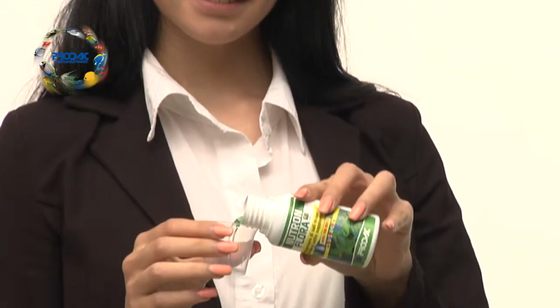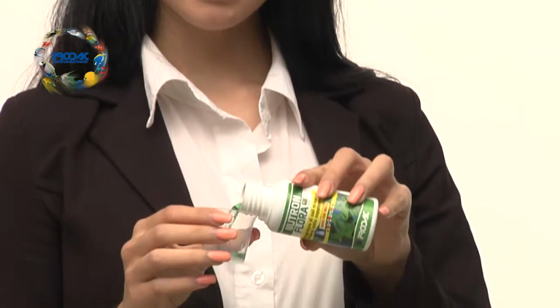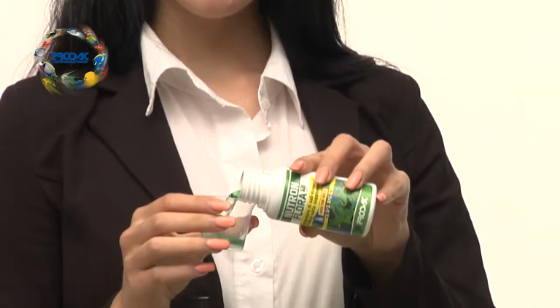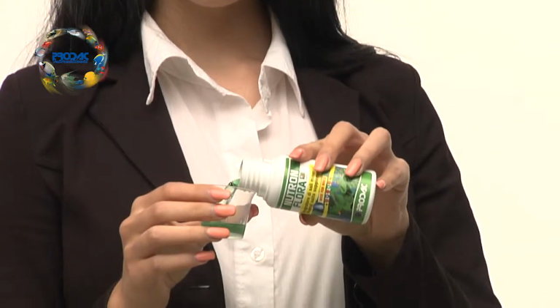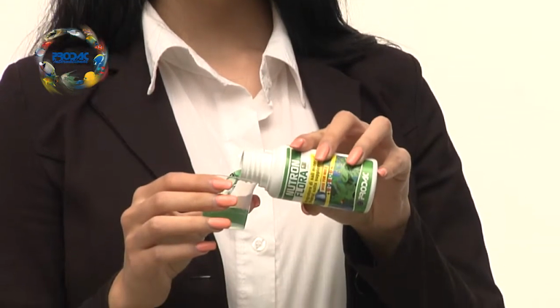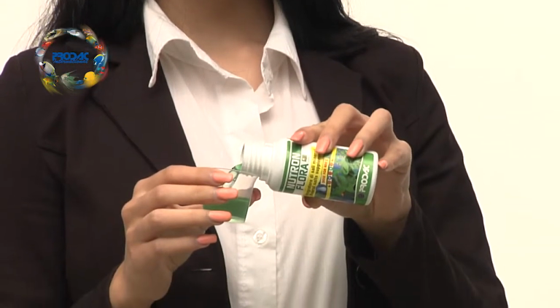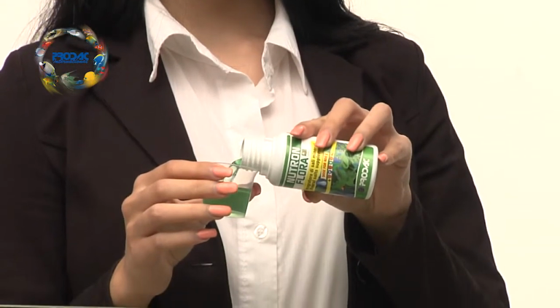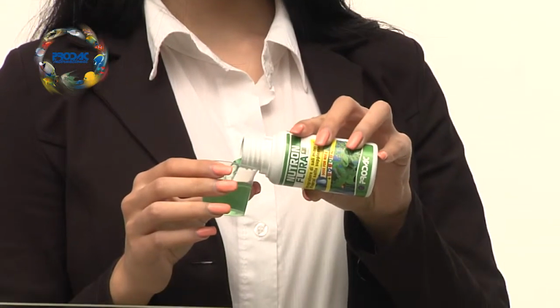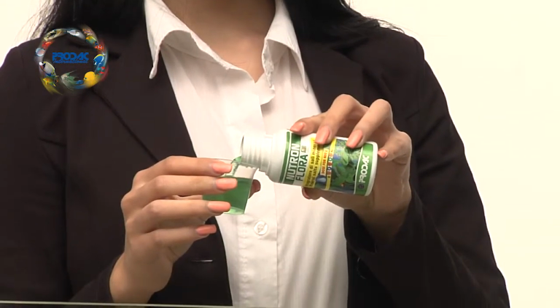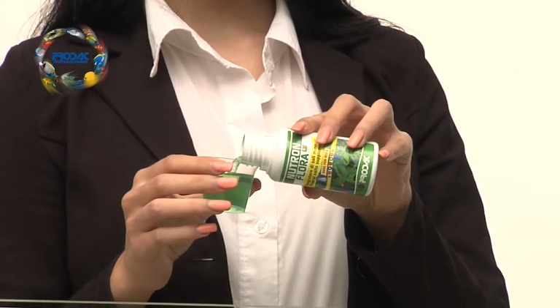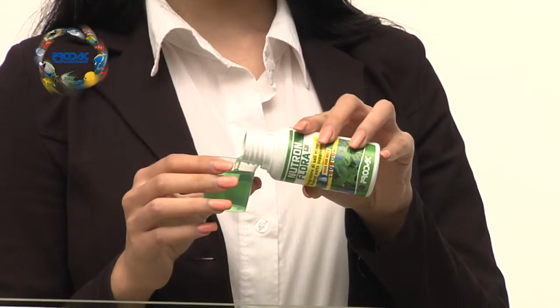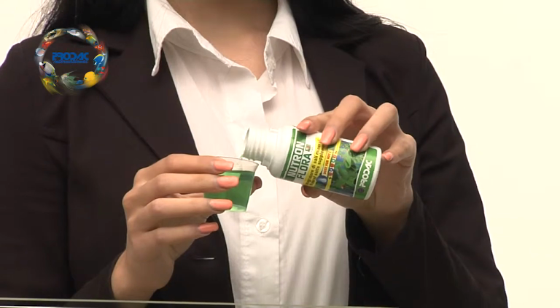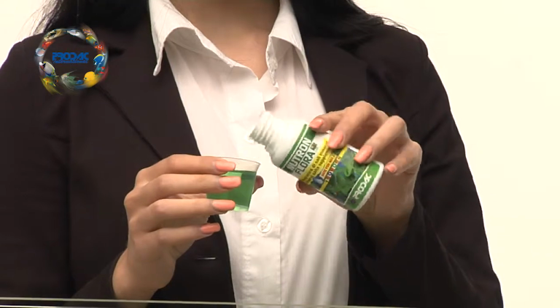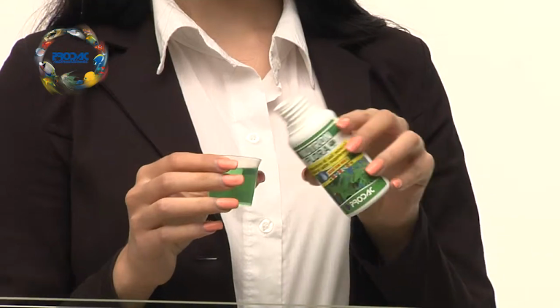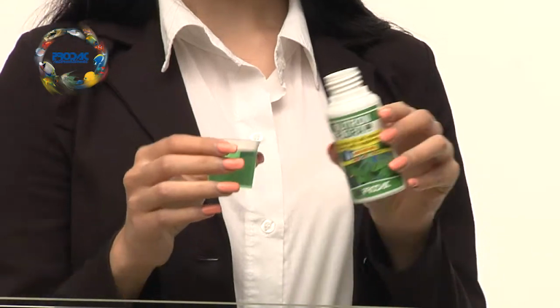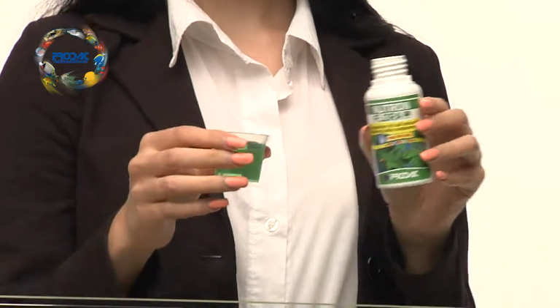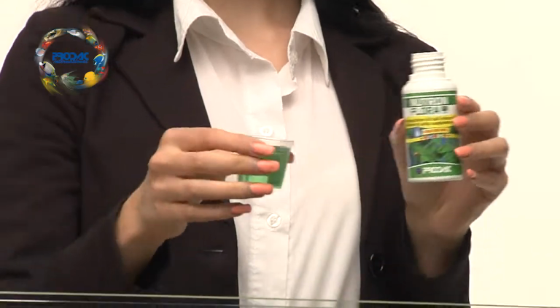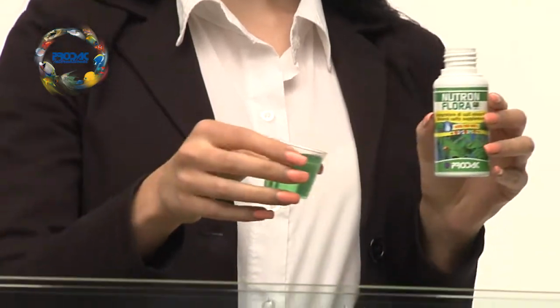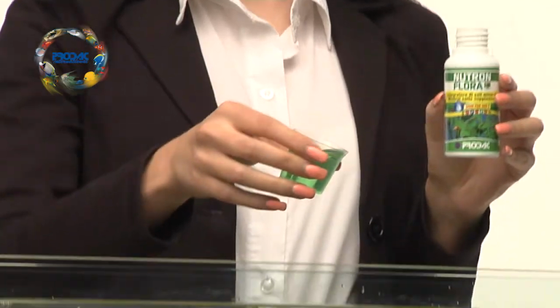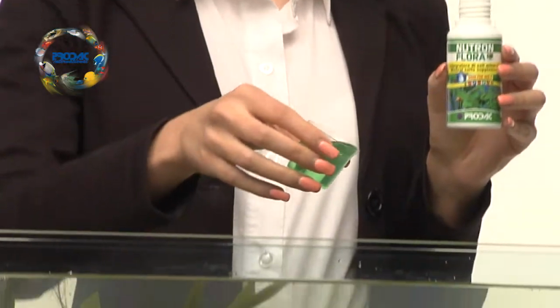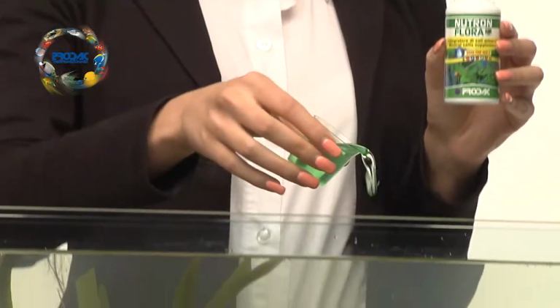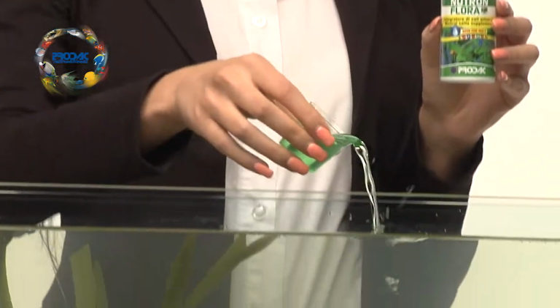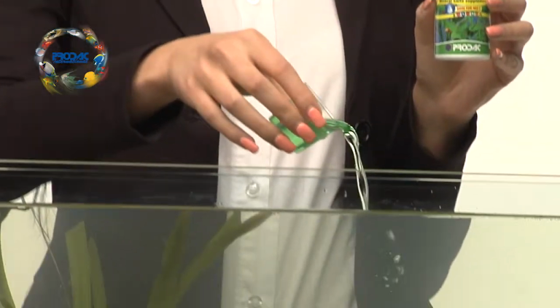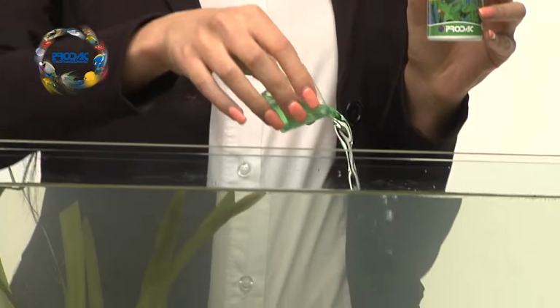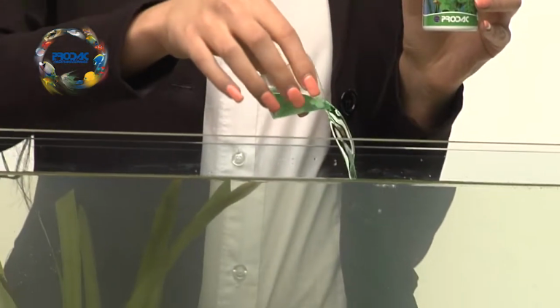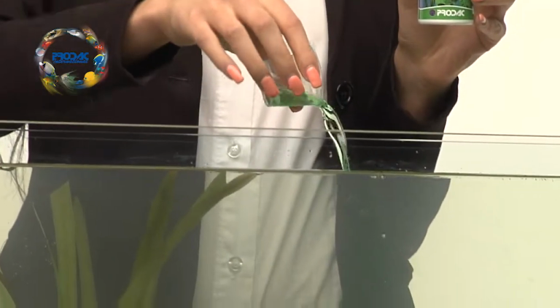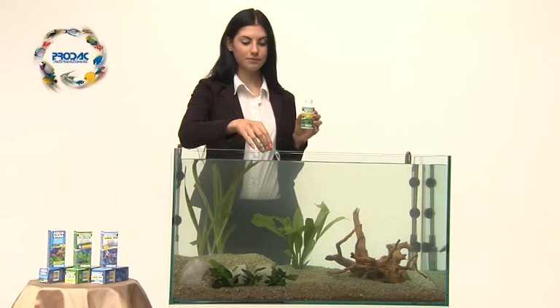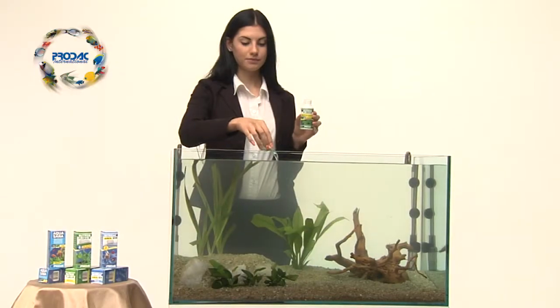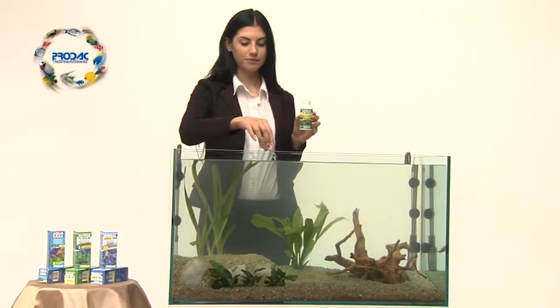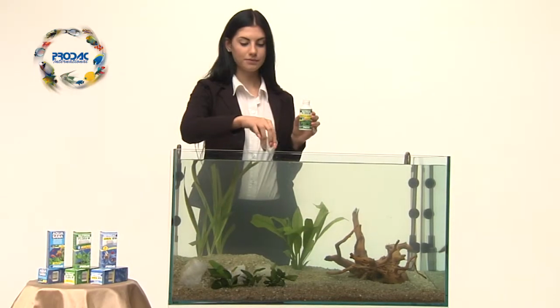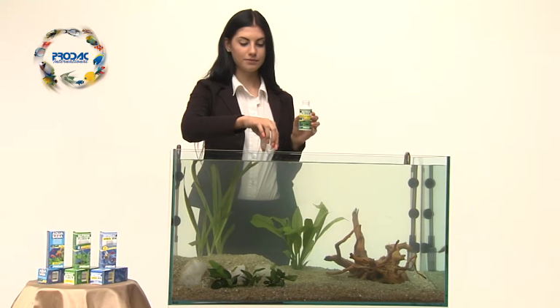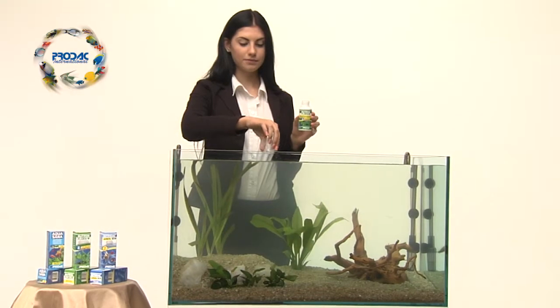It is advised to pour Neutron Flora from Prodac International immediately after planting.